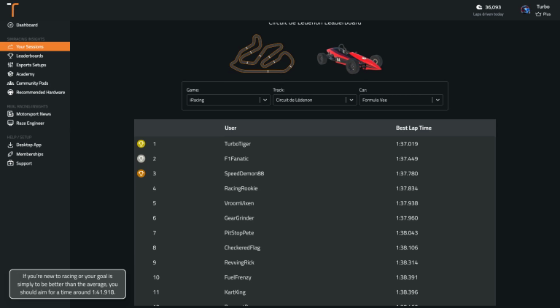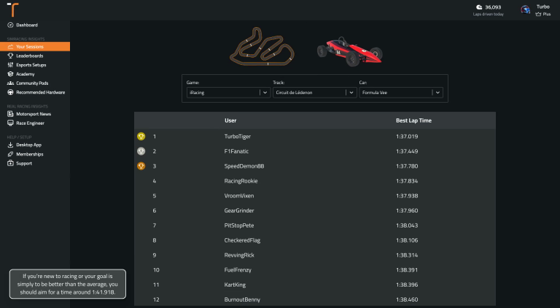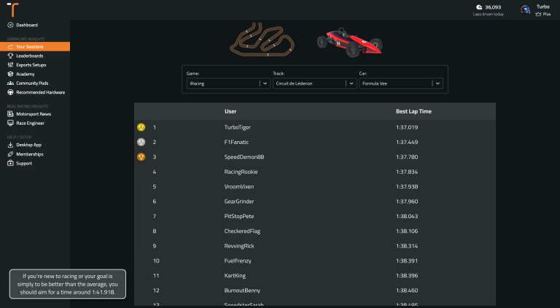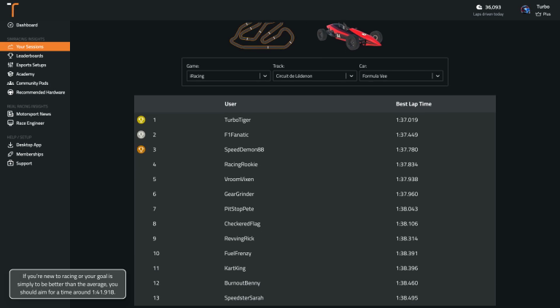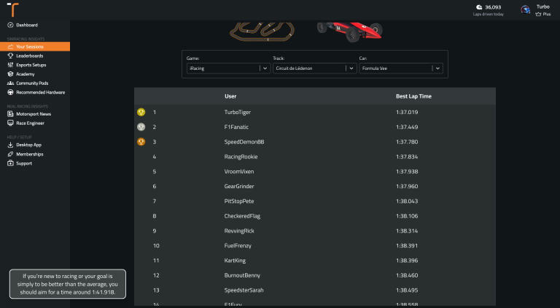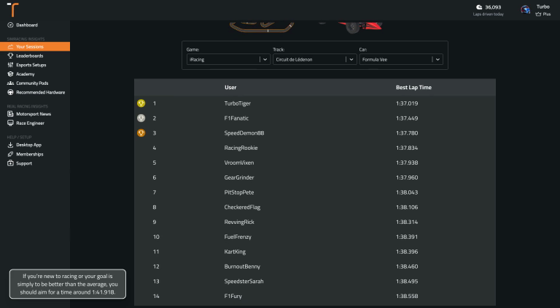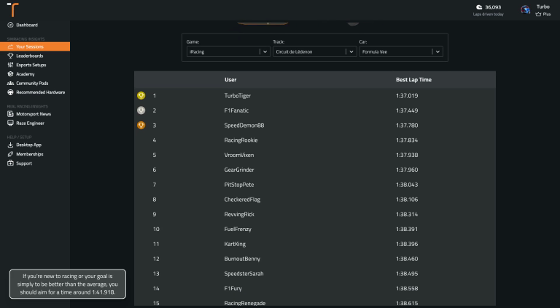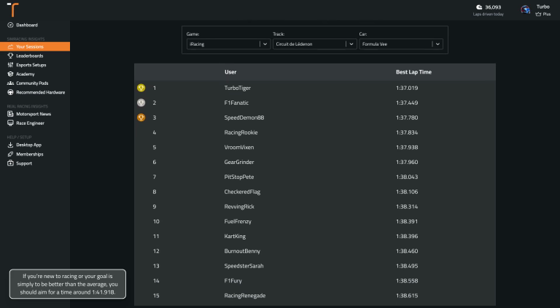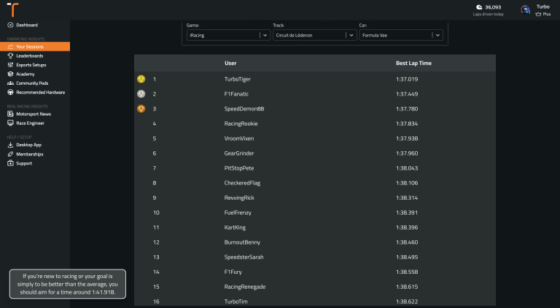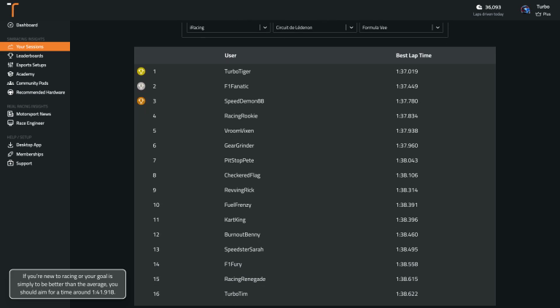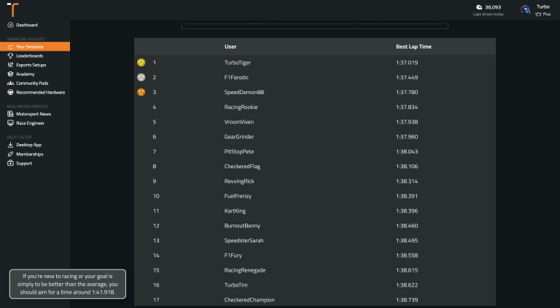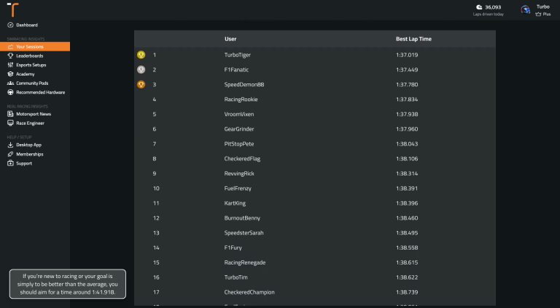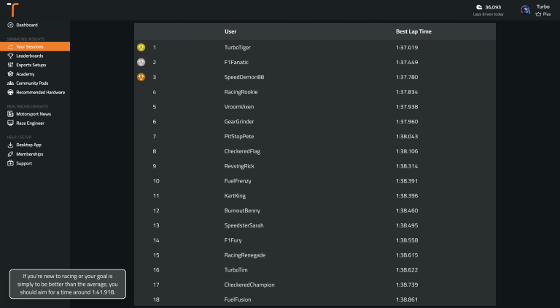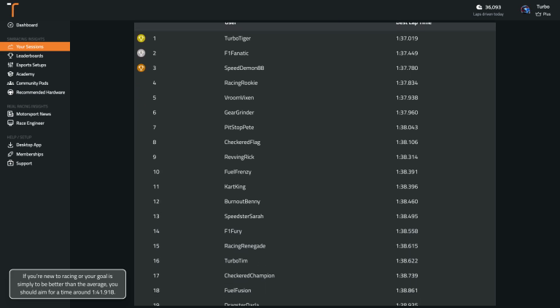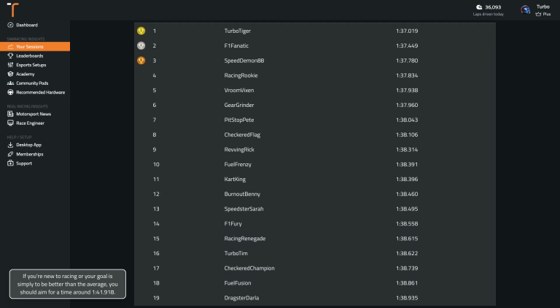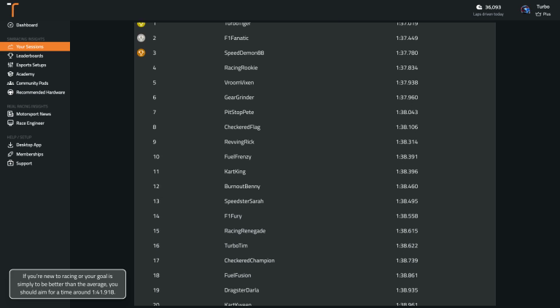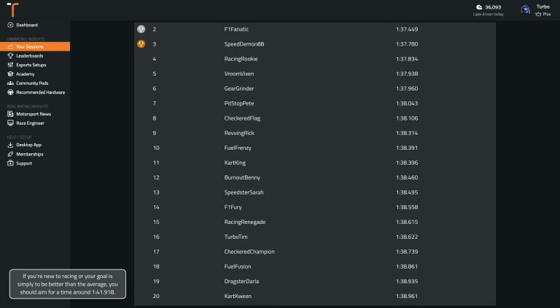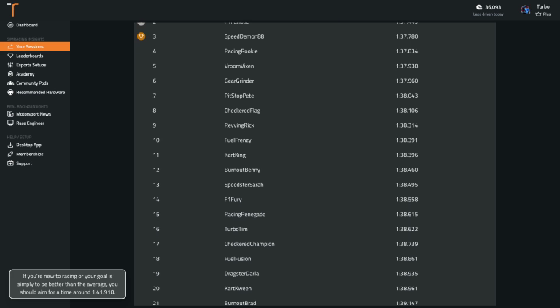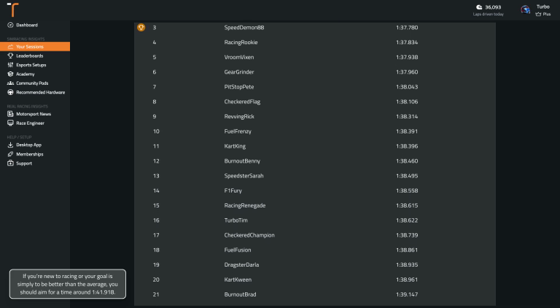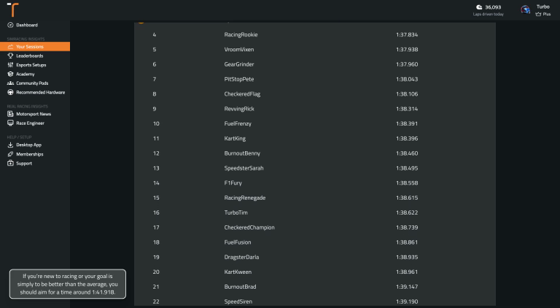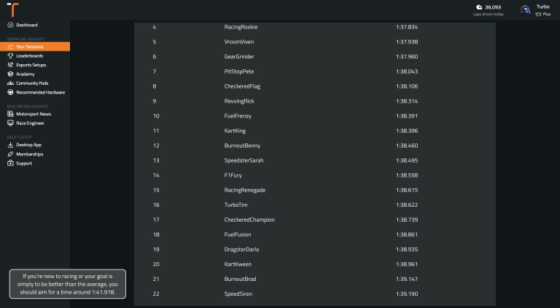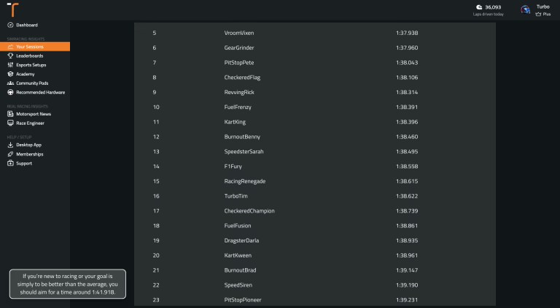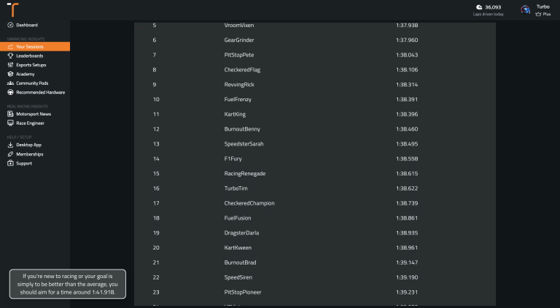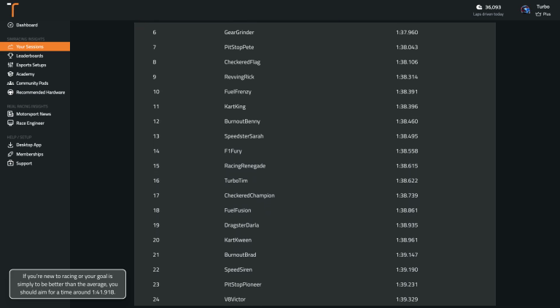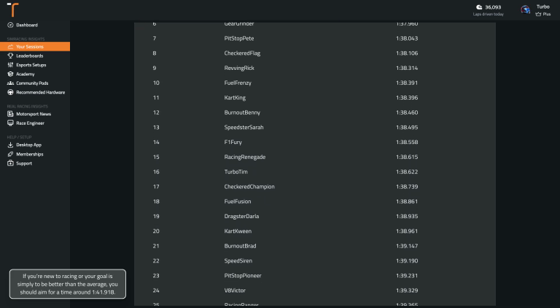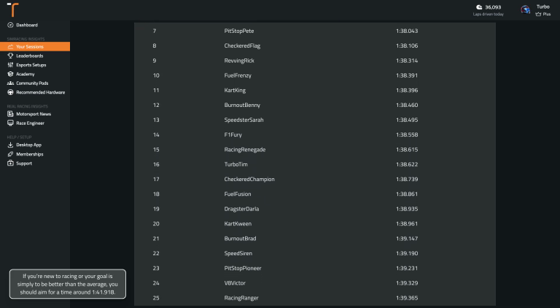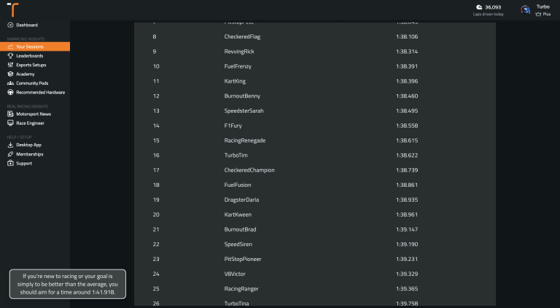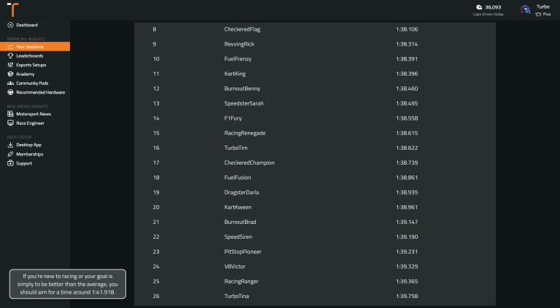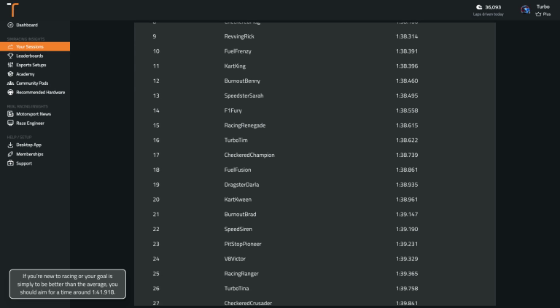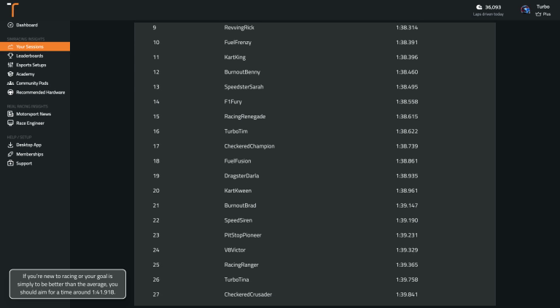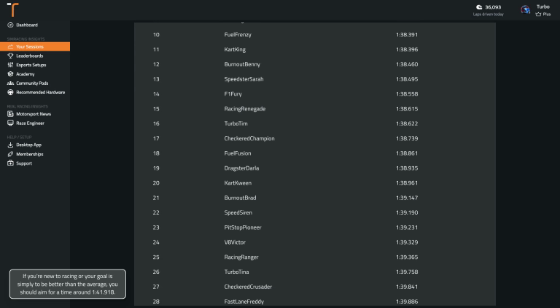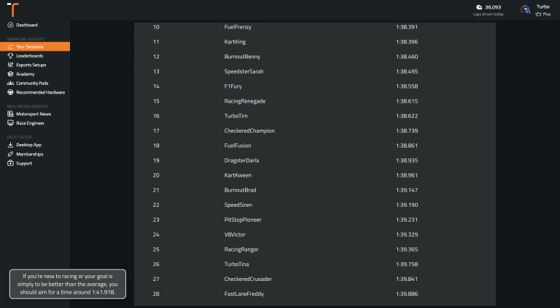If you're new to racing or your goal is simply to be better than the average, you should aim for a time around 141.9.